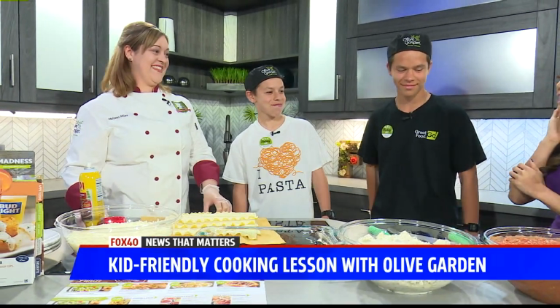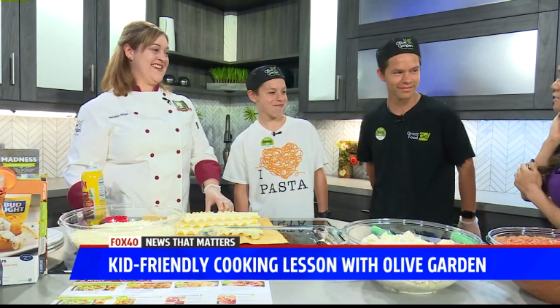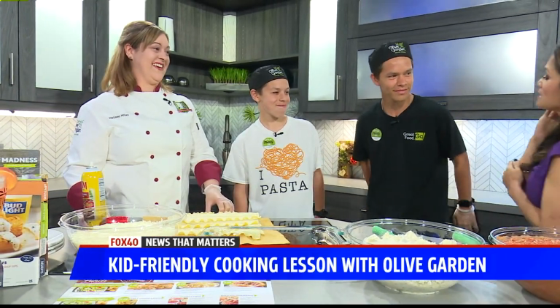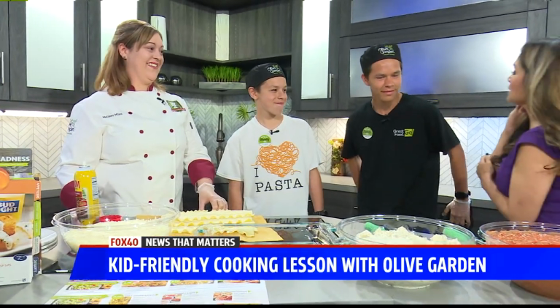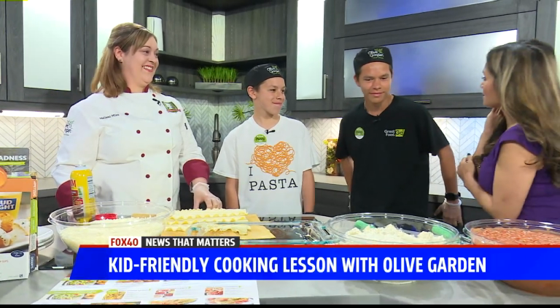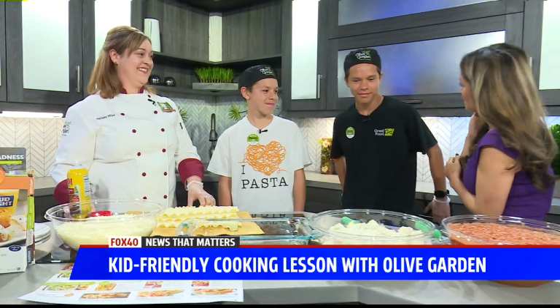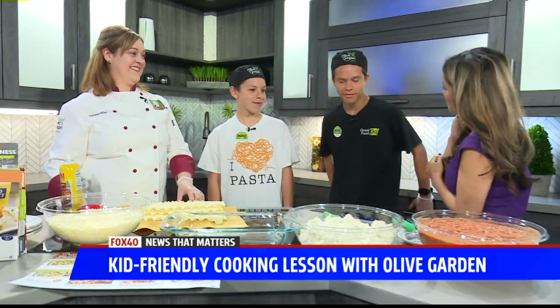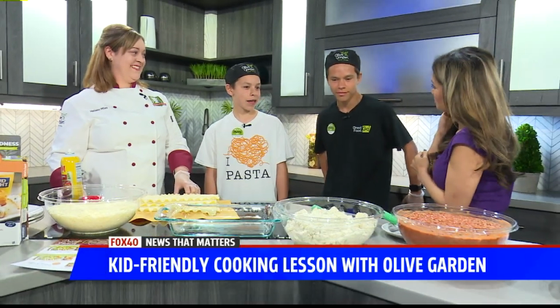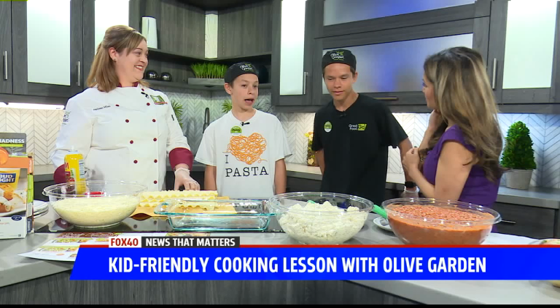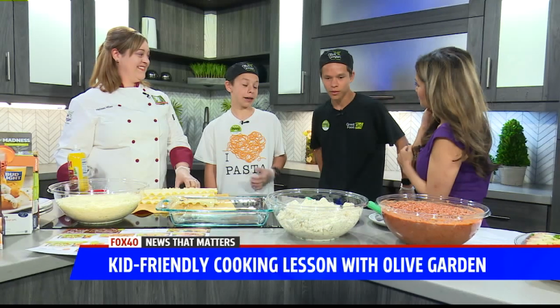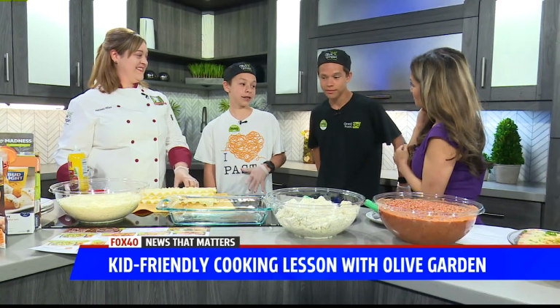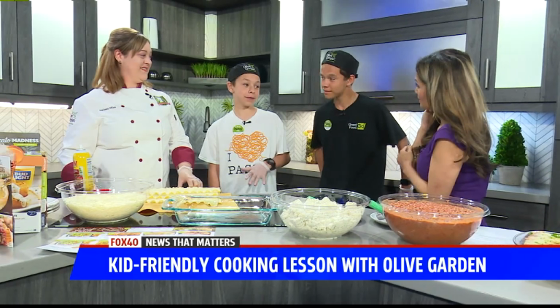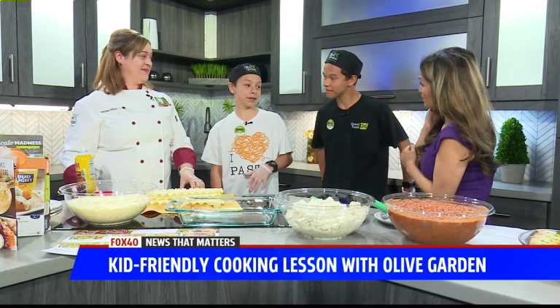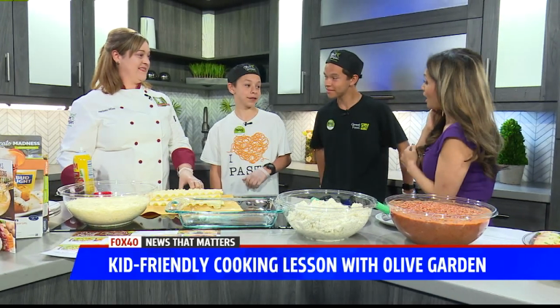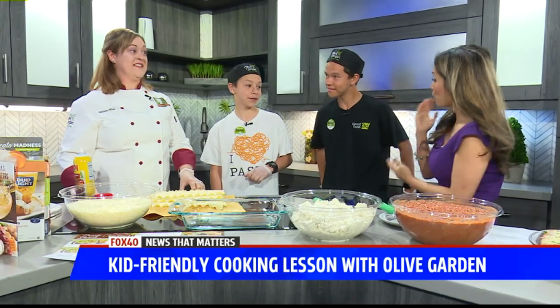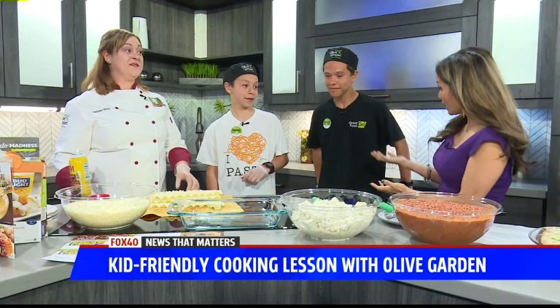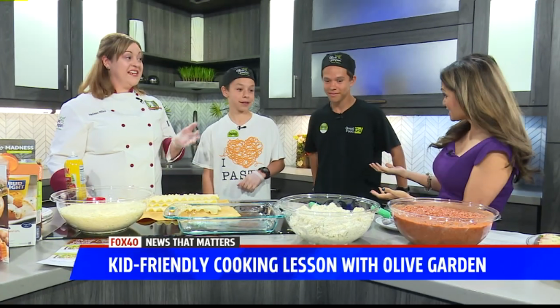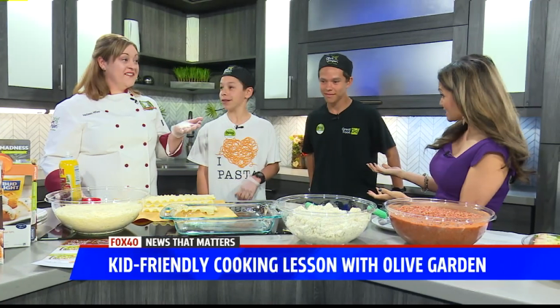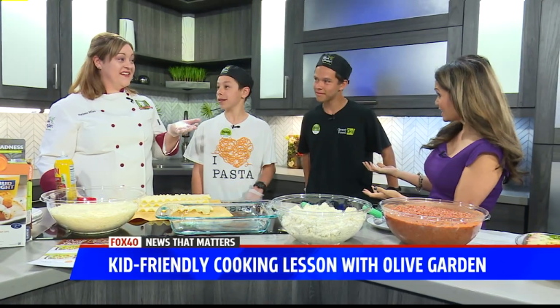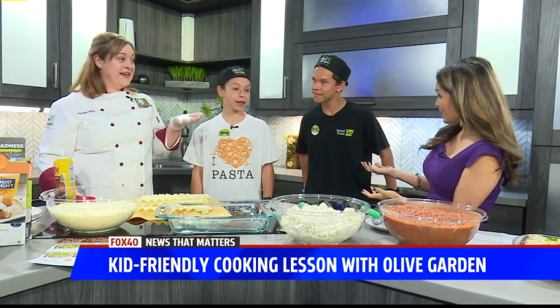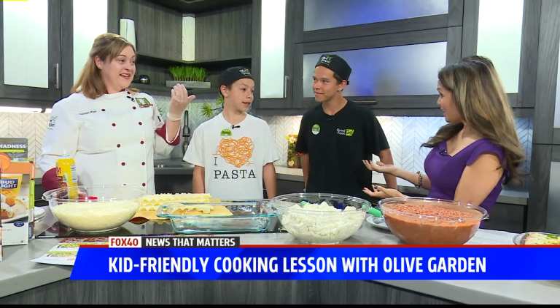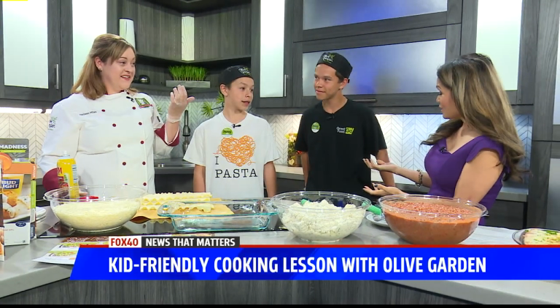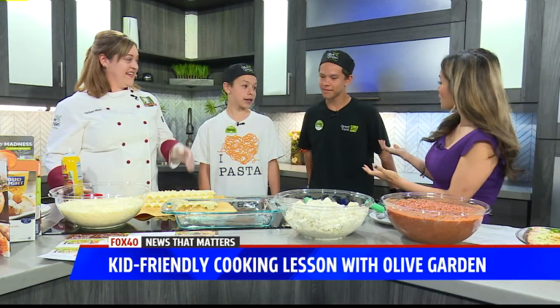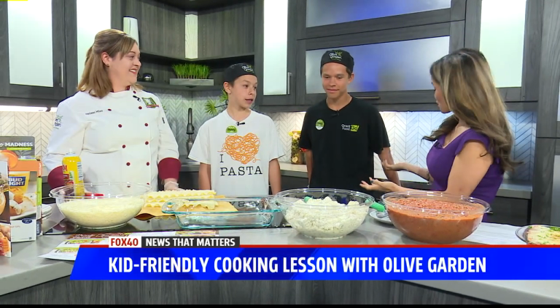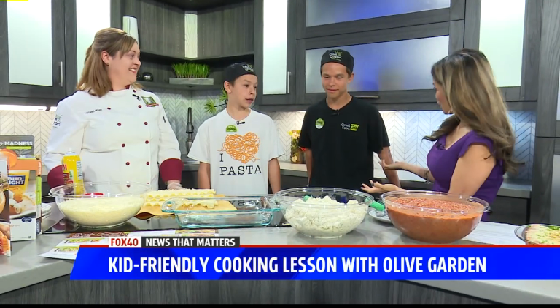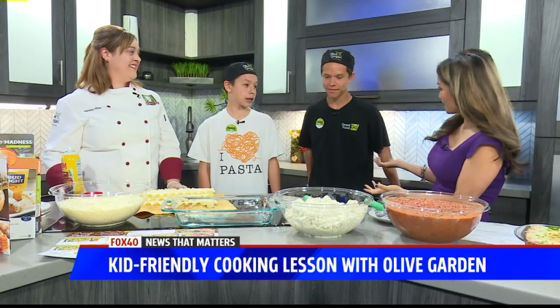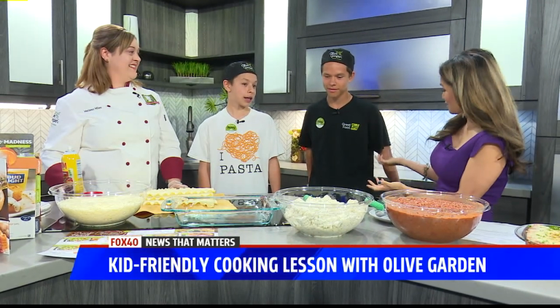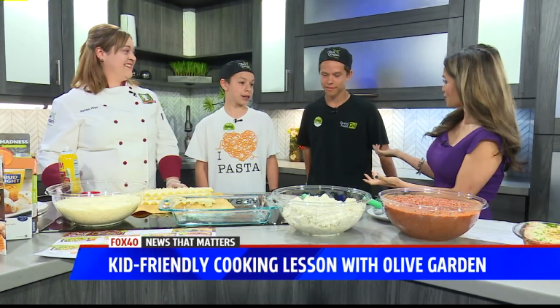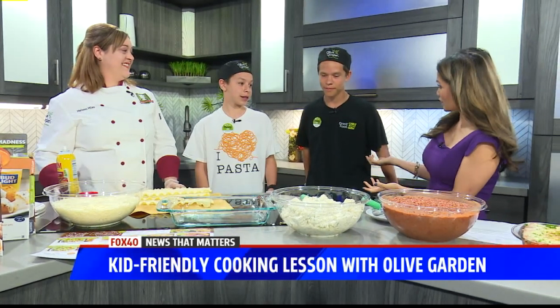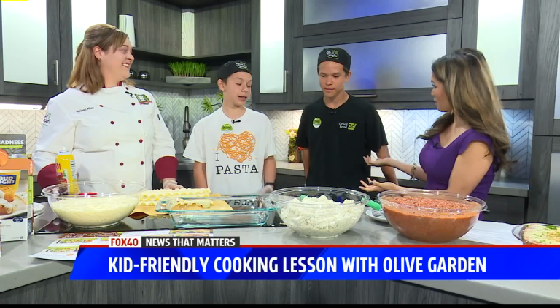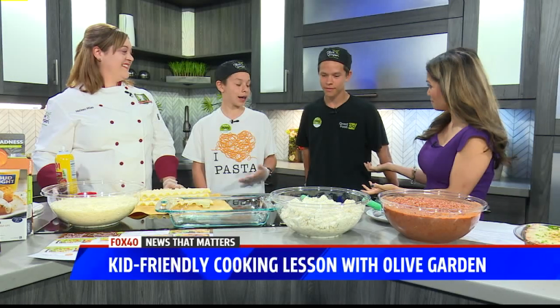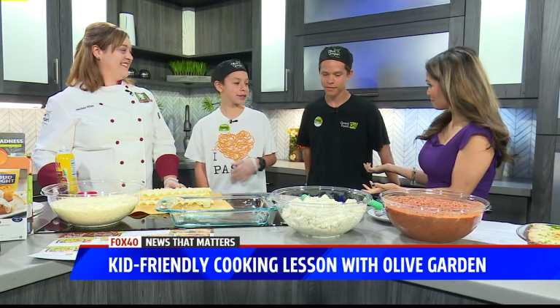Do you like to make lasagna? I've actually never made lasagna. They really haven't — I make everything. Do you guys cook? Do you like to cook at home? Yes.